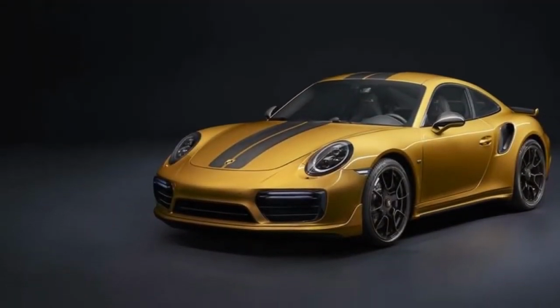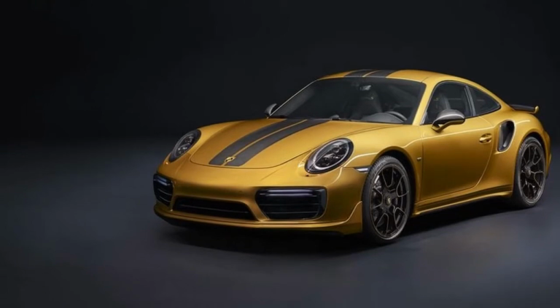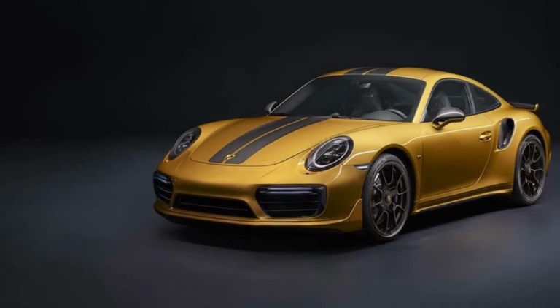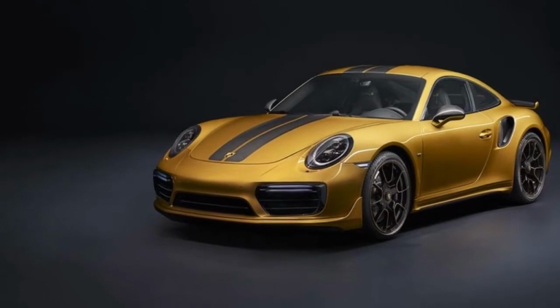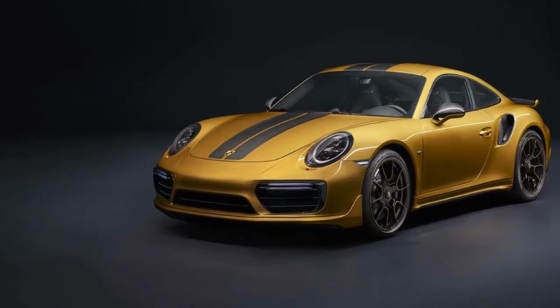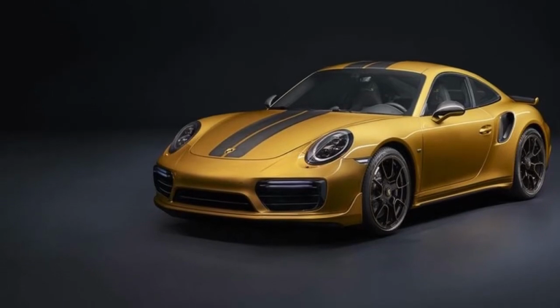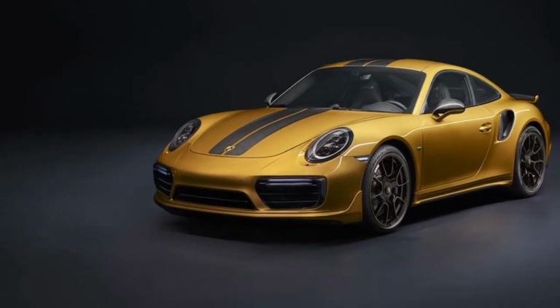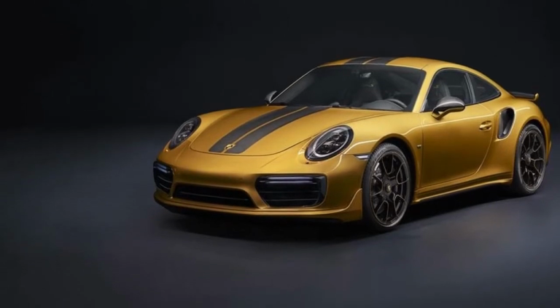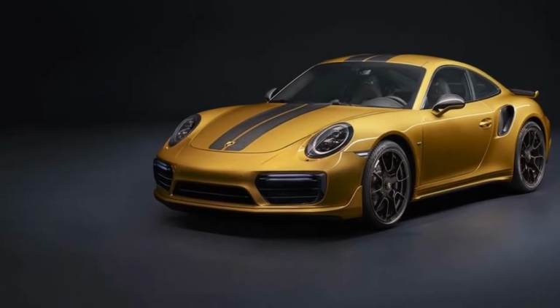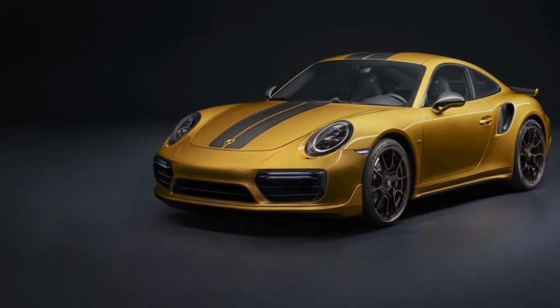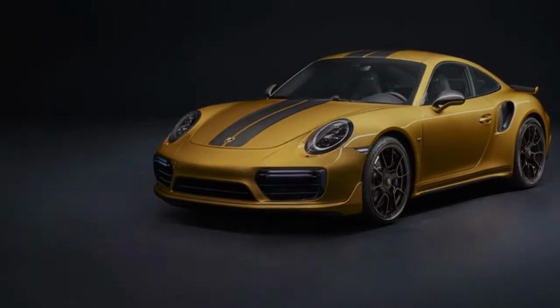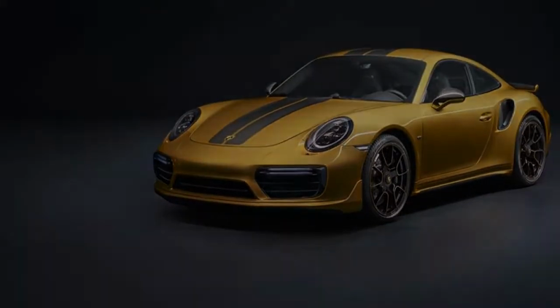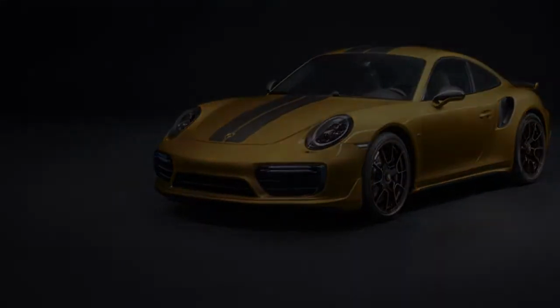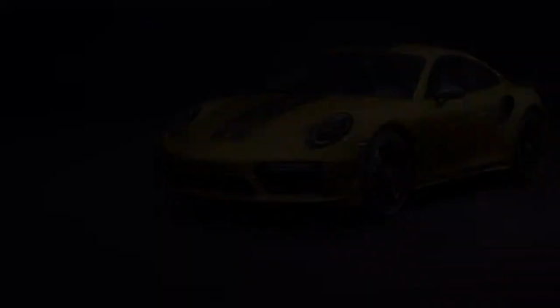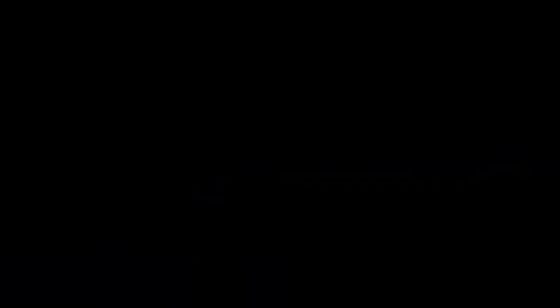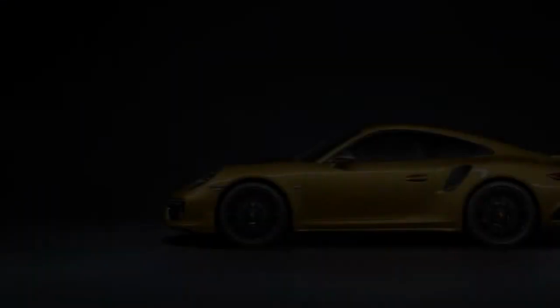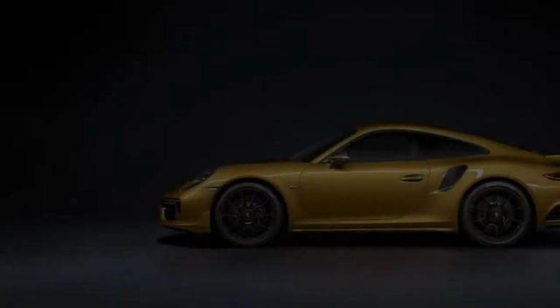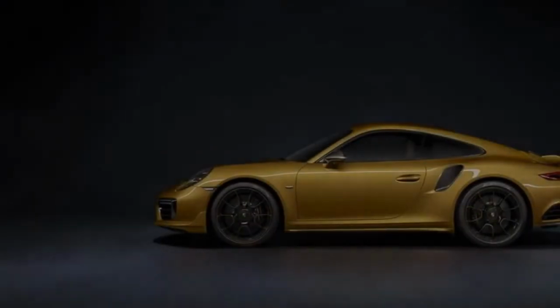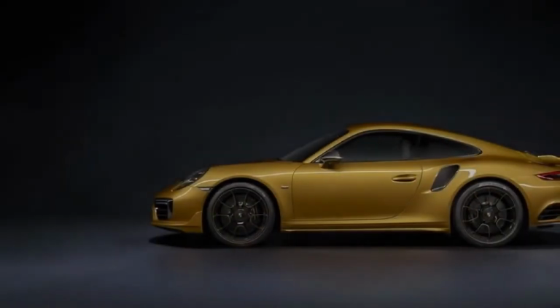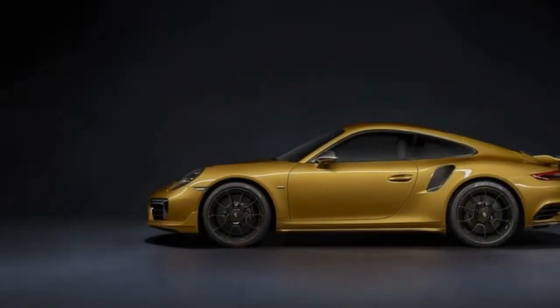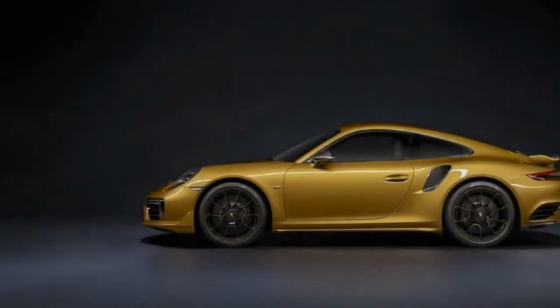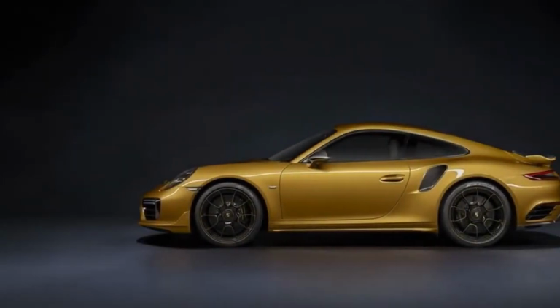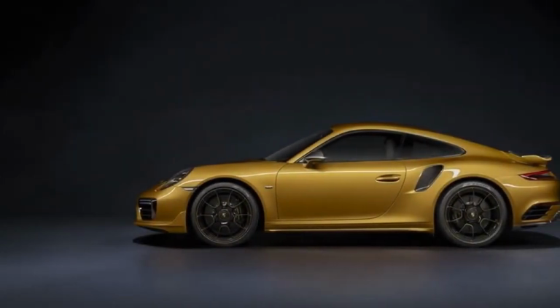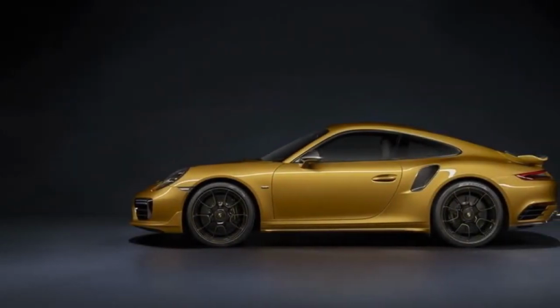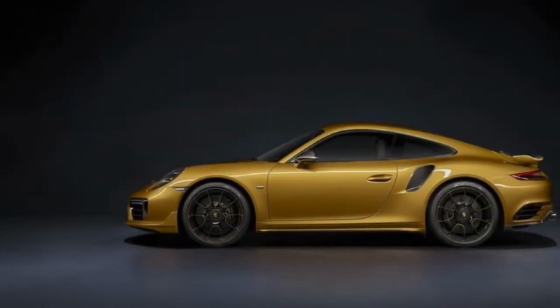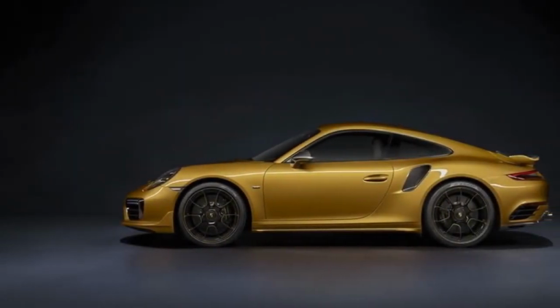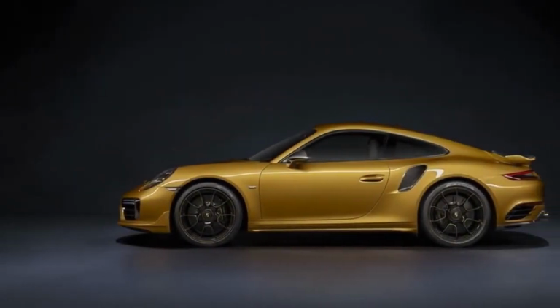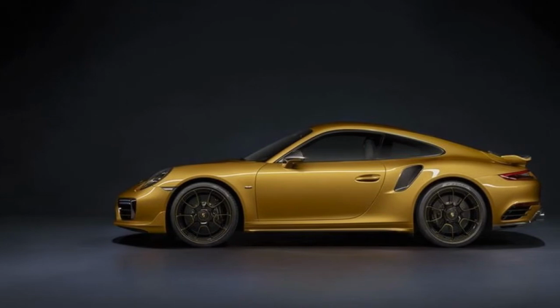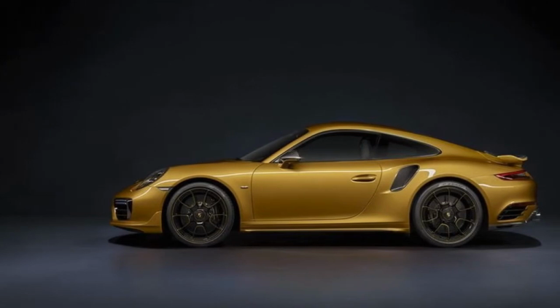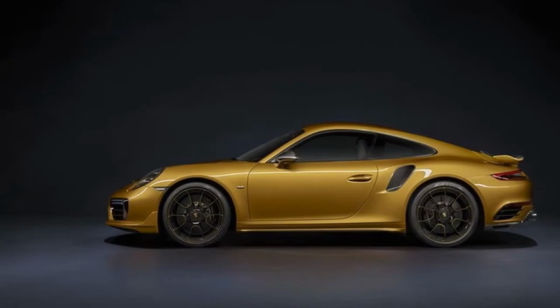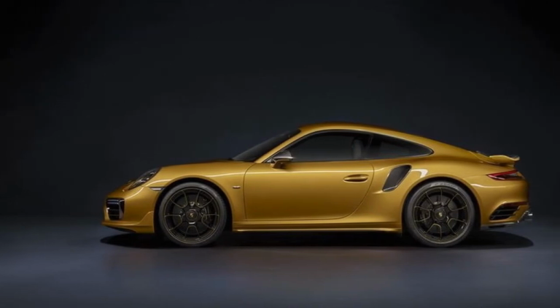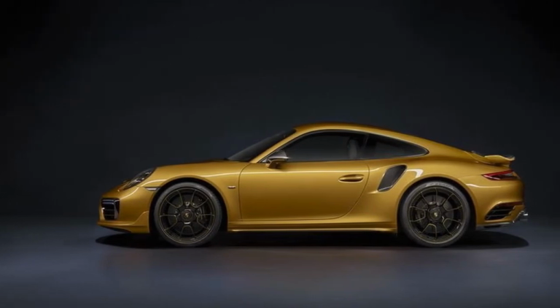On the track — and you'd be crazy to attempt this anywhere else — it'll hit 205 miles per hour.